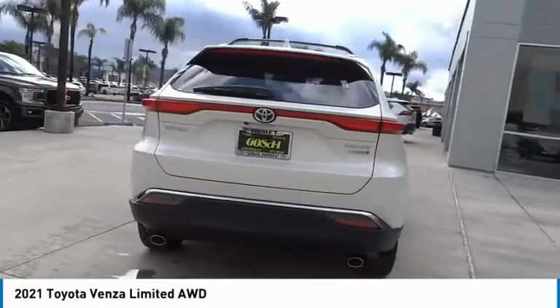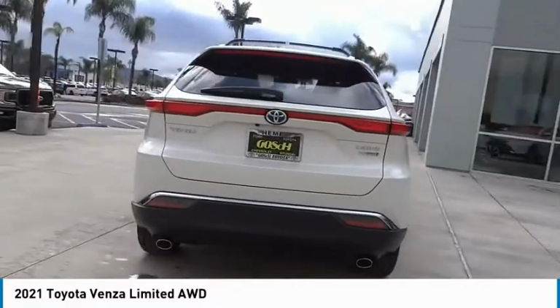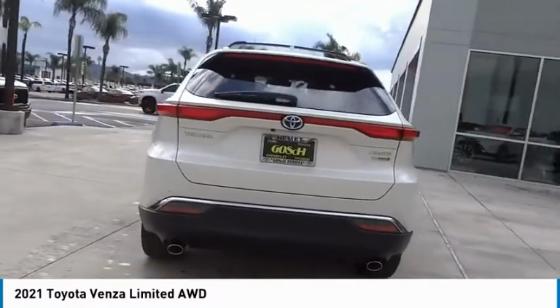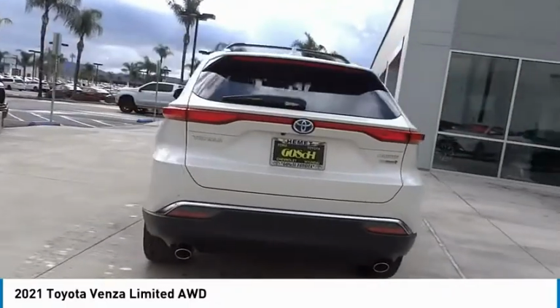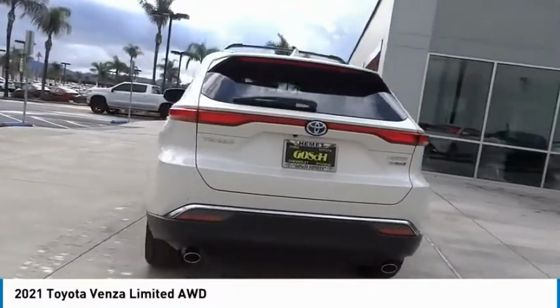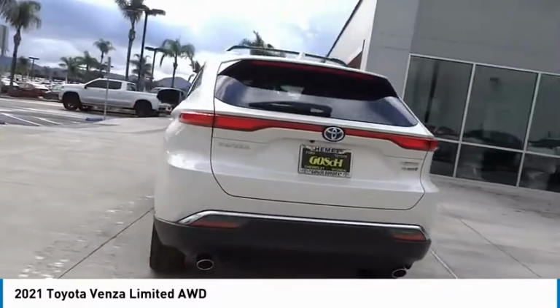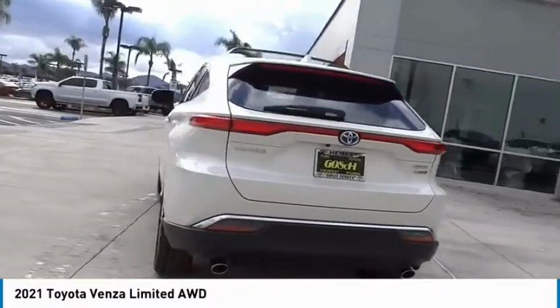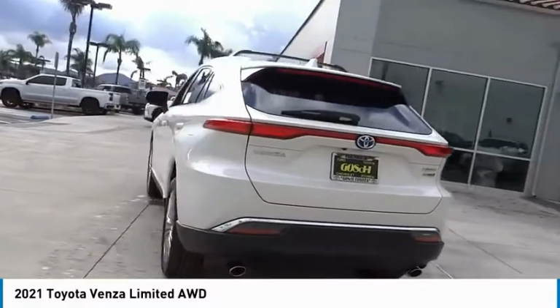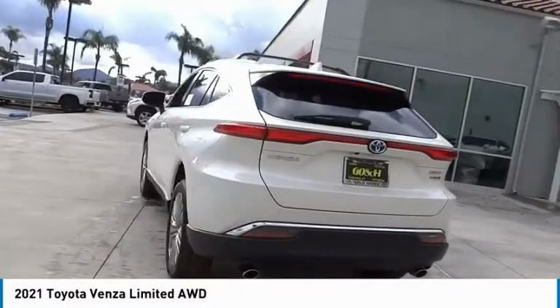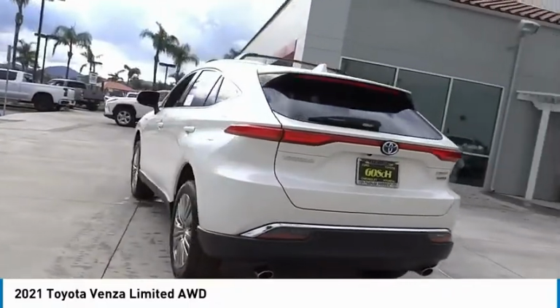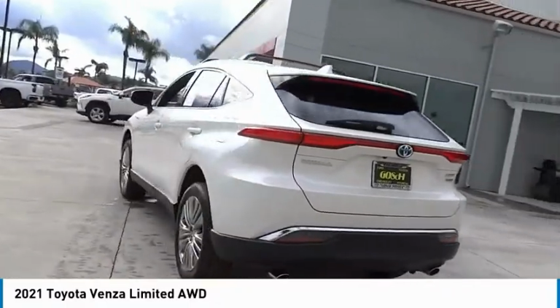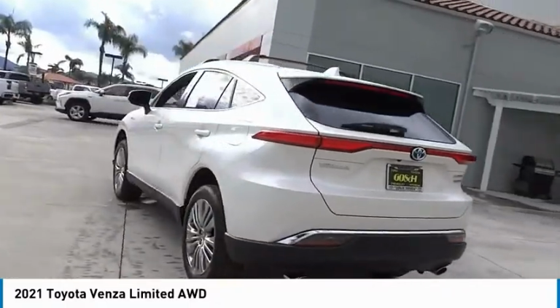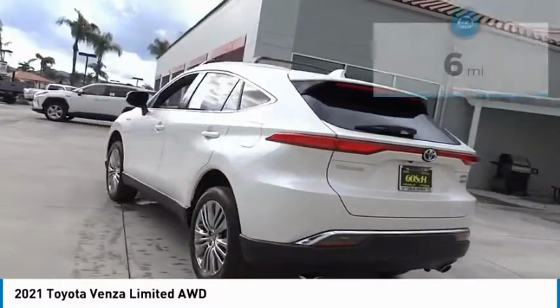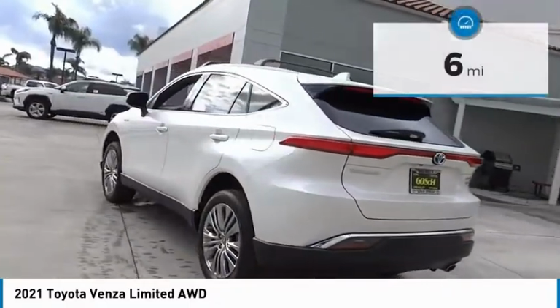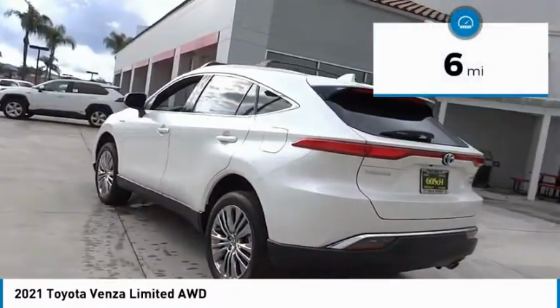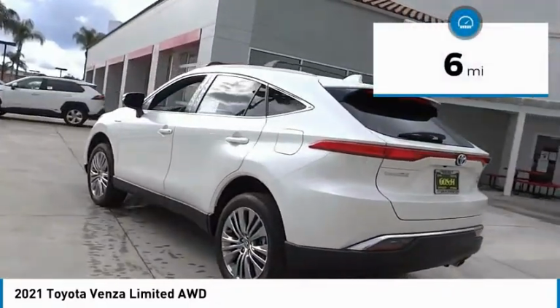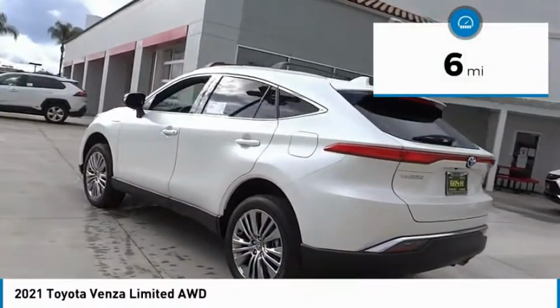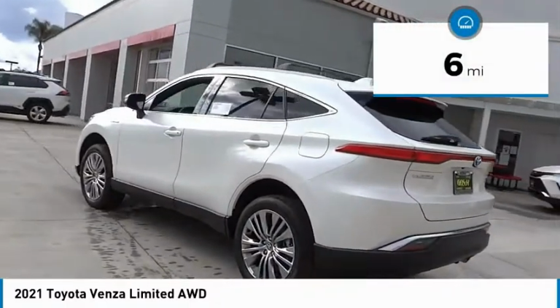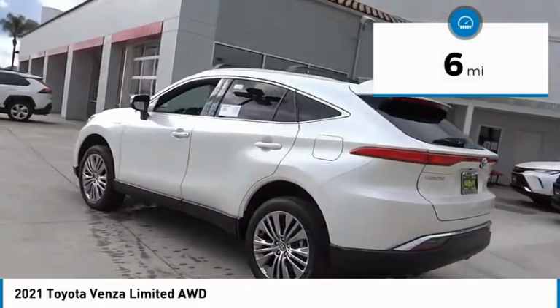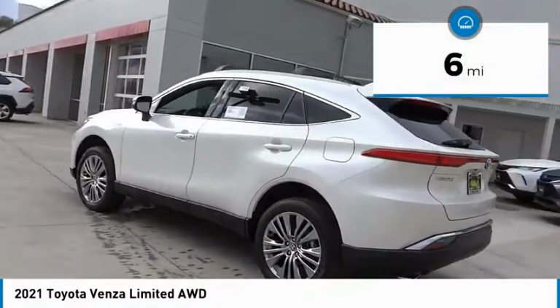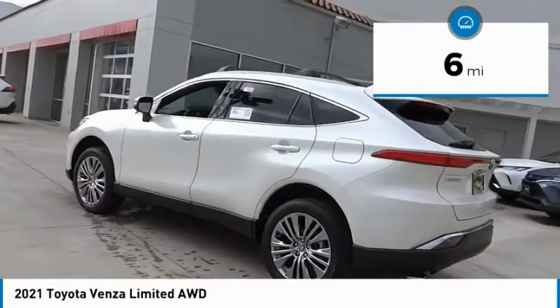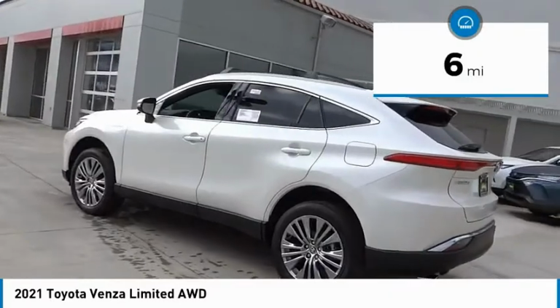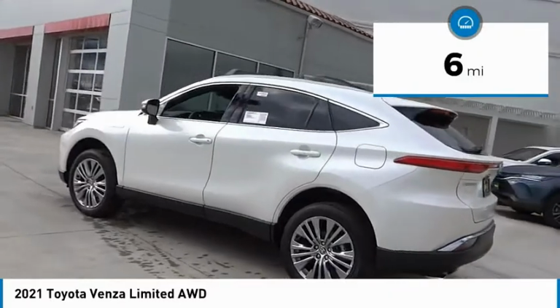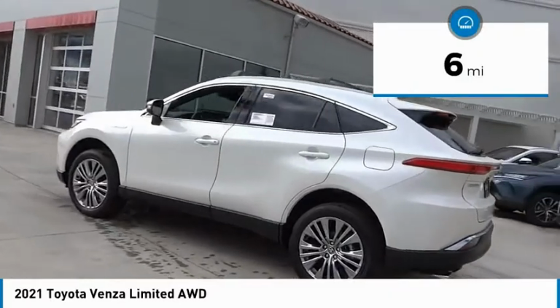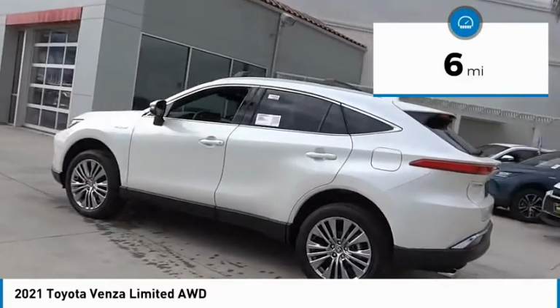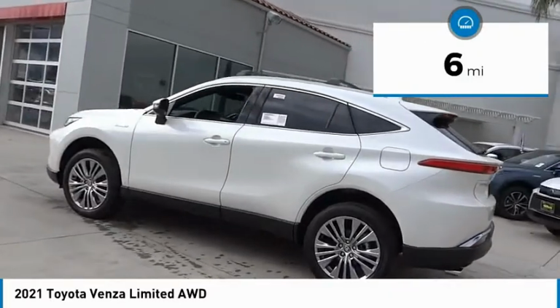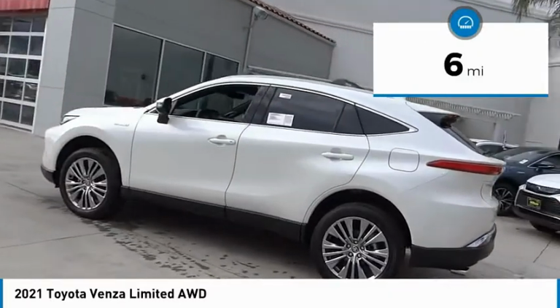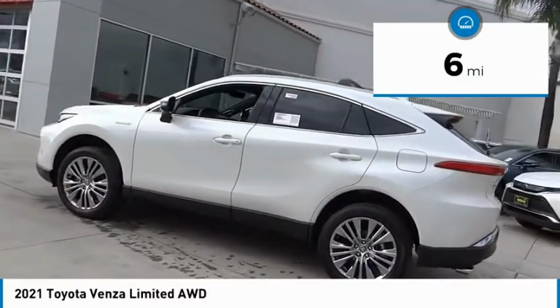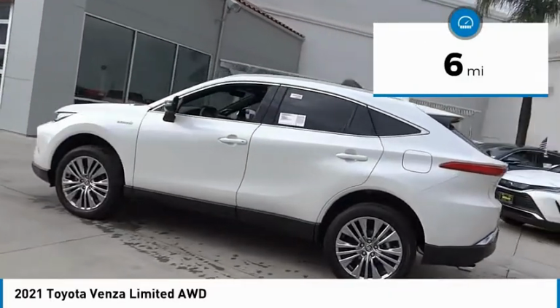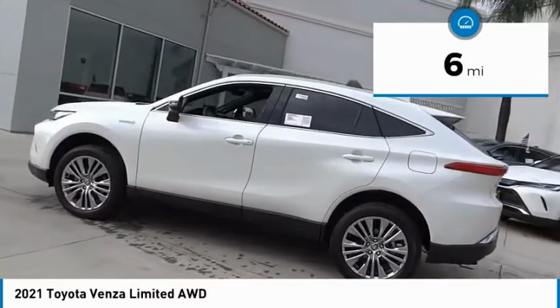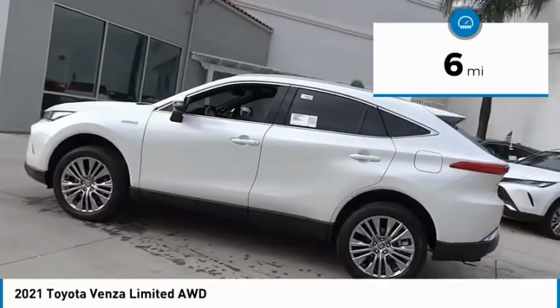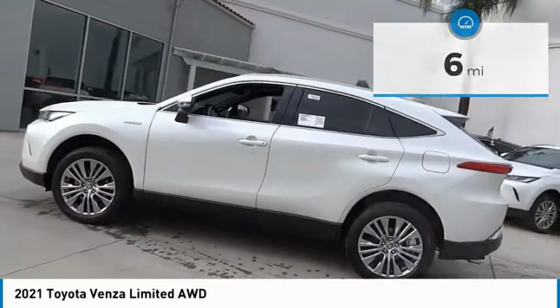You're more than one thing. So is Venza. This vehicle has less than 100 miles. Here are some of this vehicle's great options.